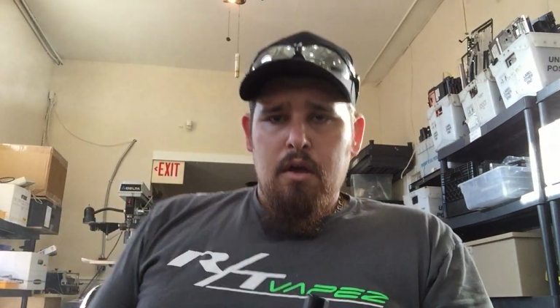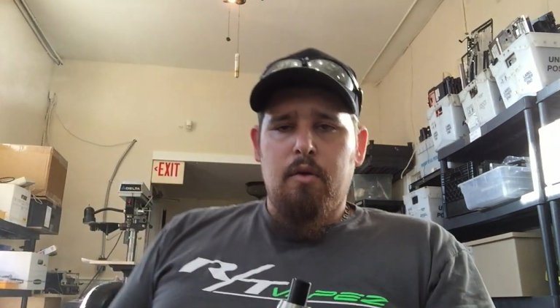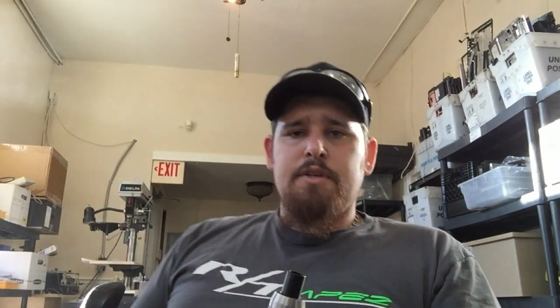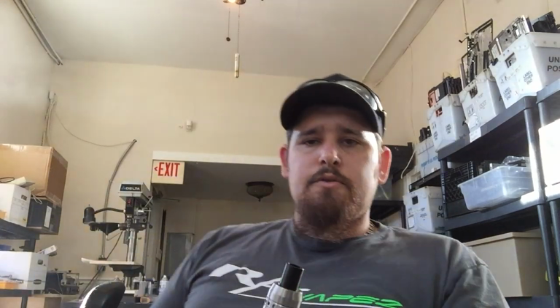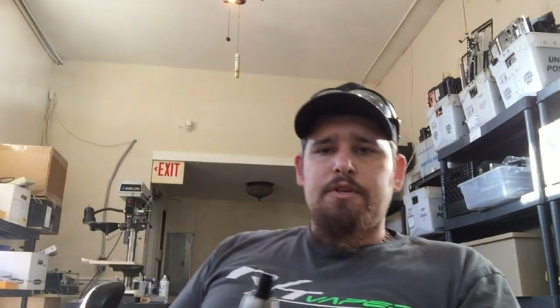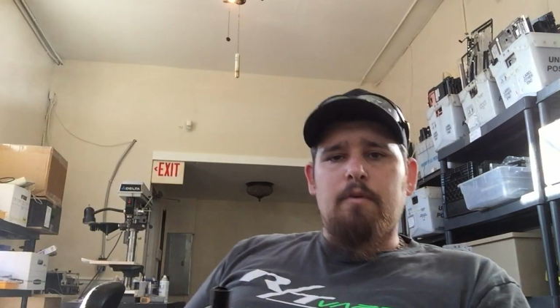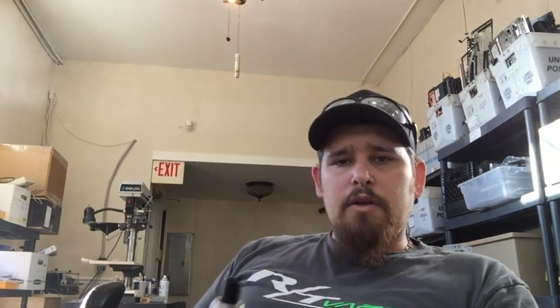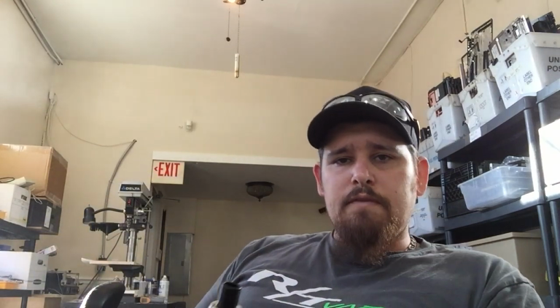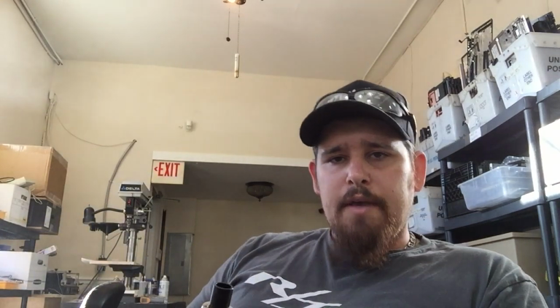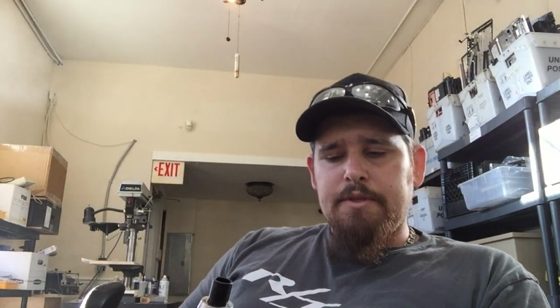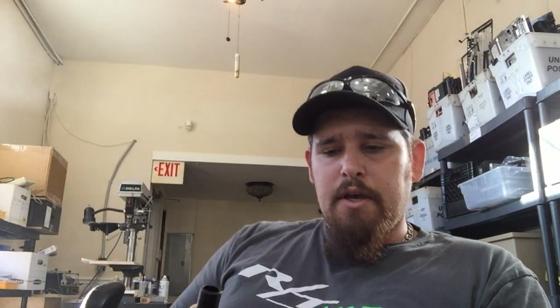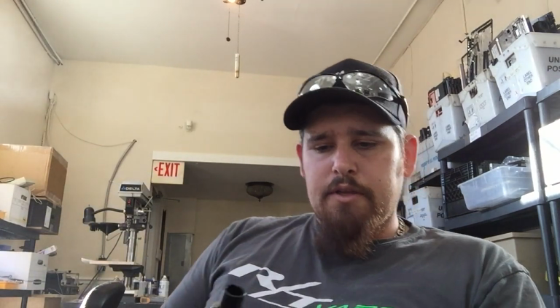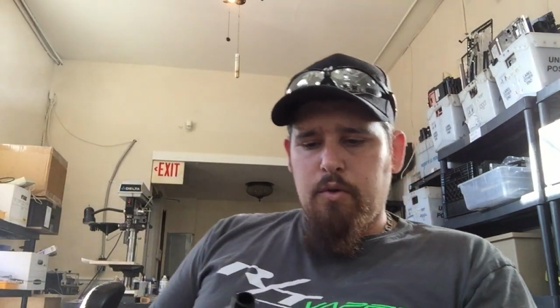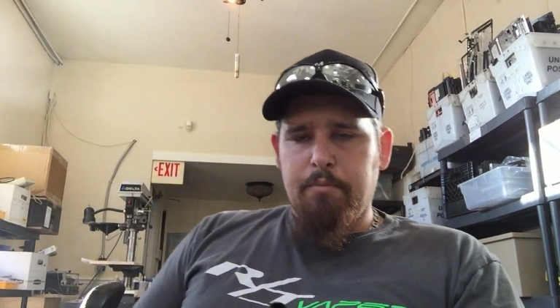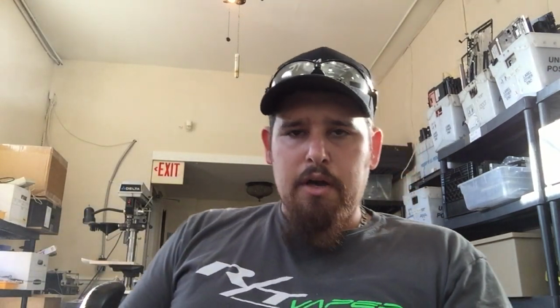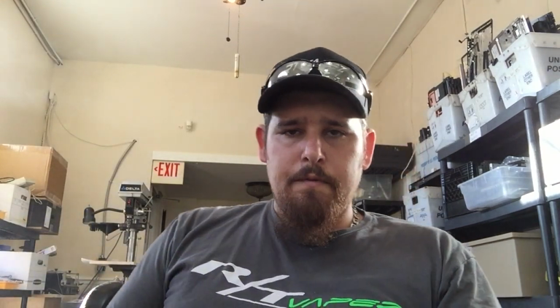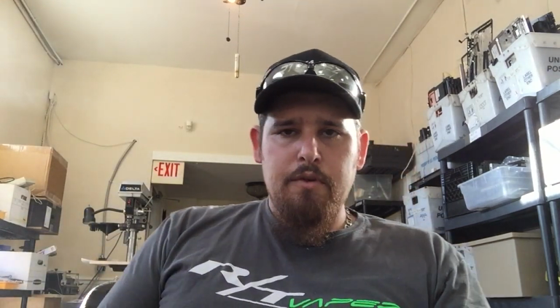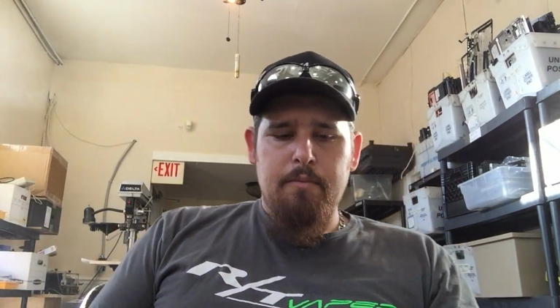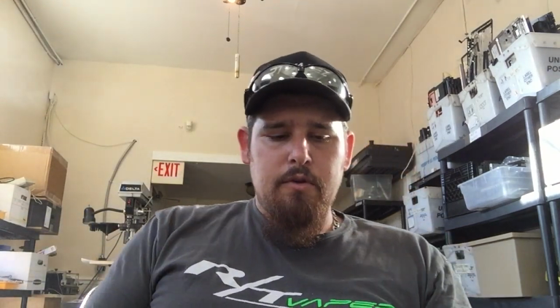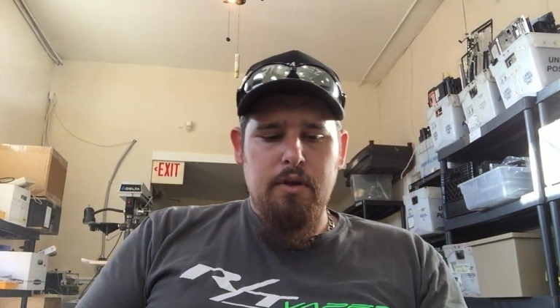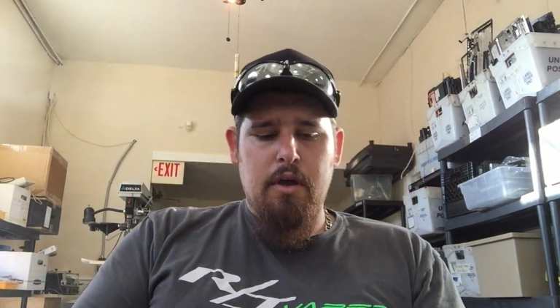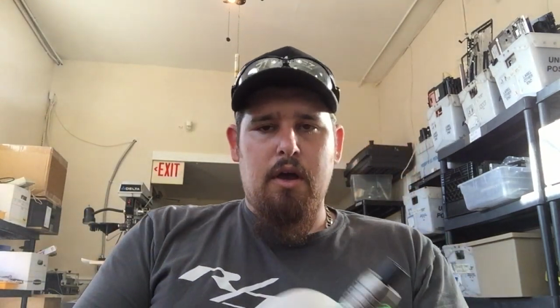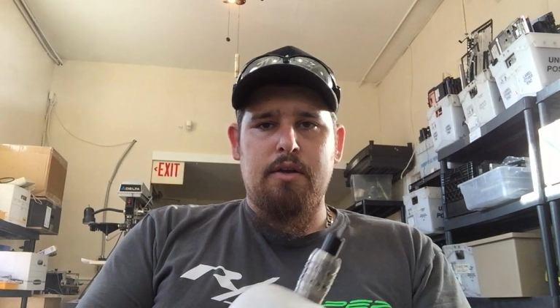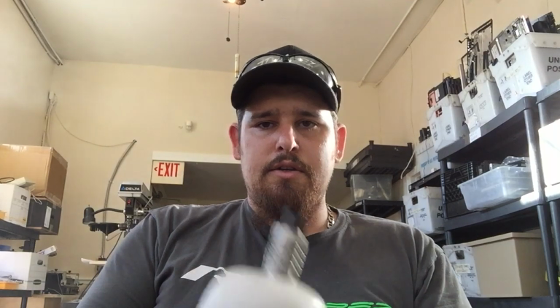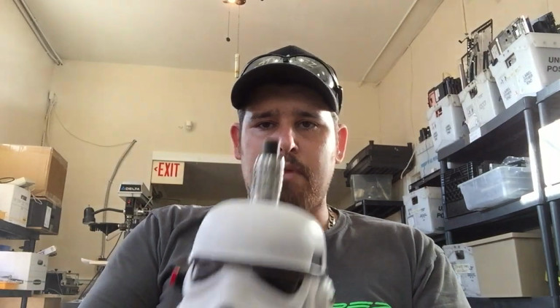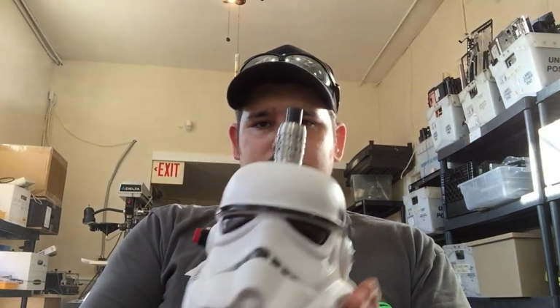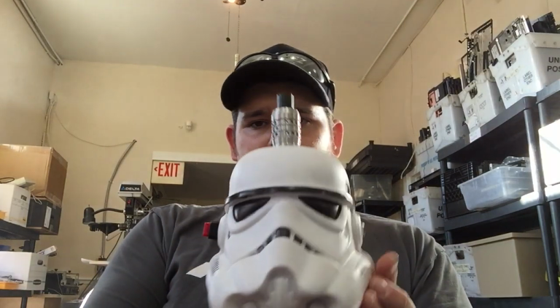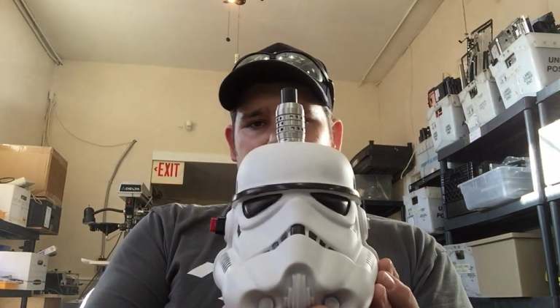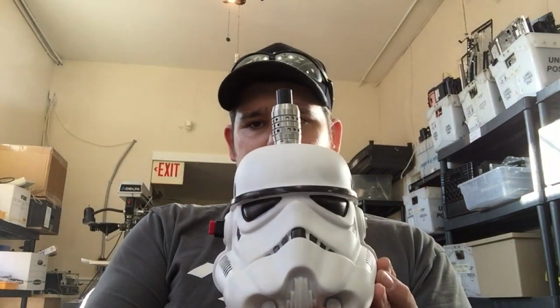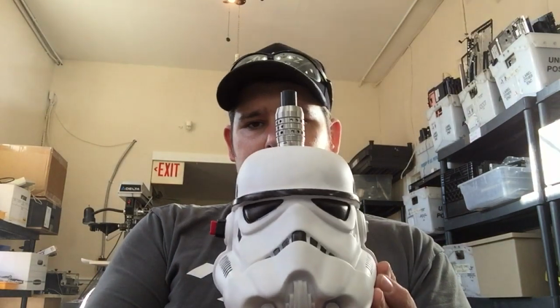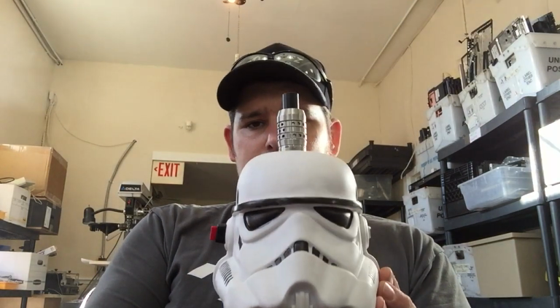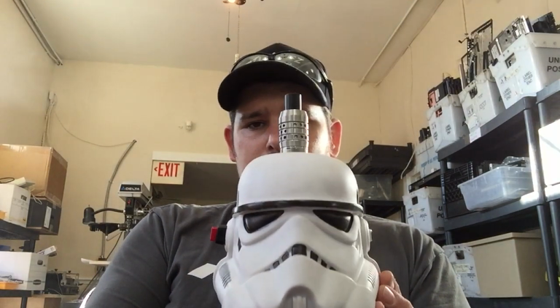Hey, what's up? It's Richie from RTVapes. I've got a quick box review that I'm doing — just a box that I created here.